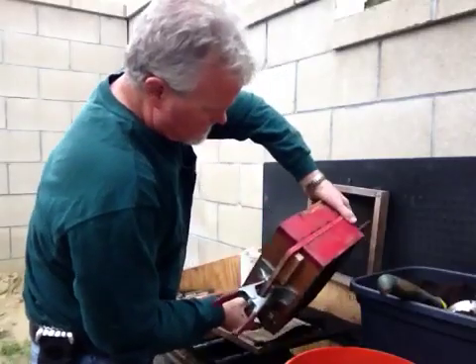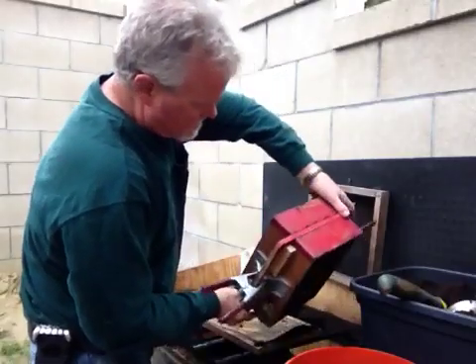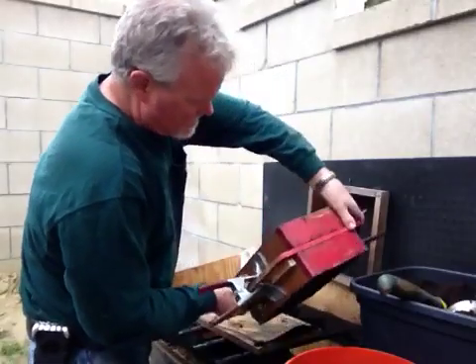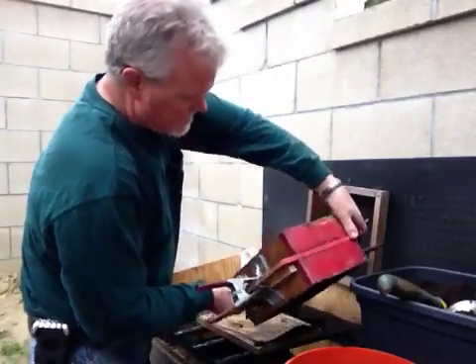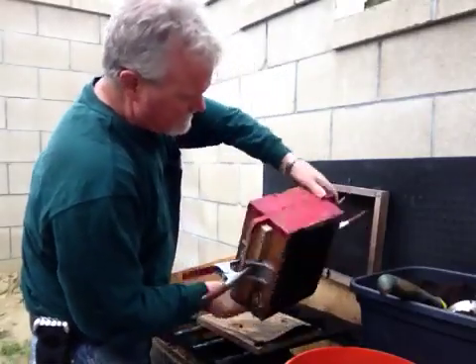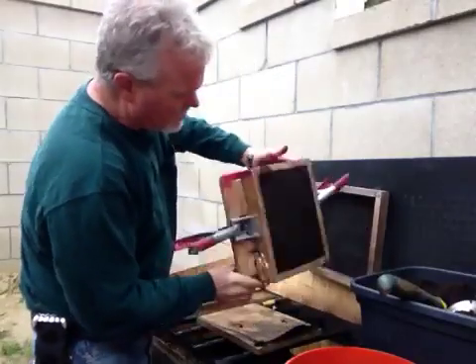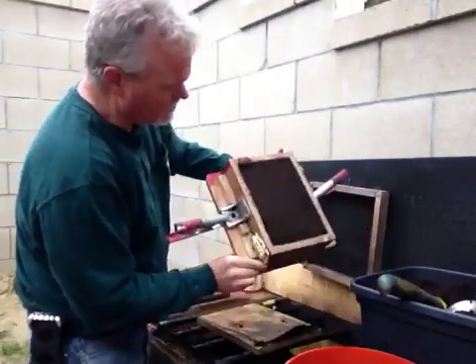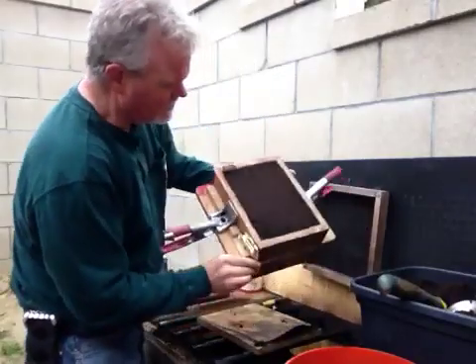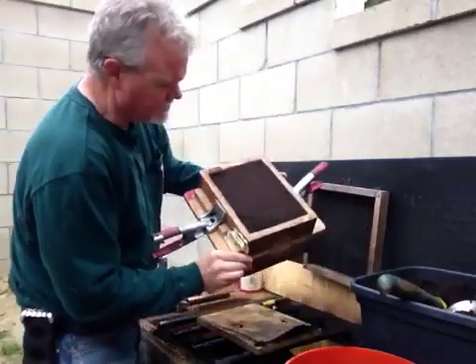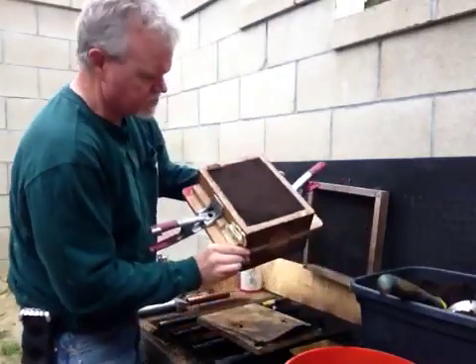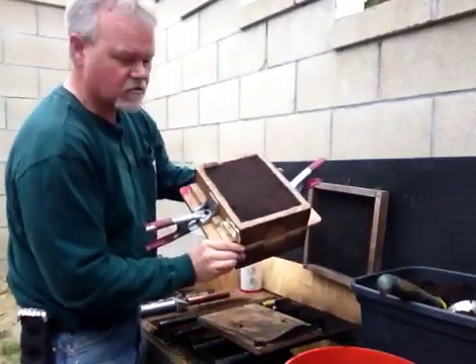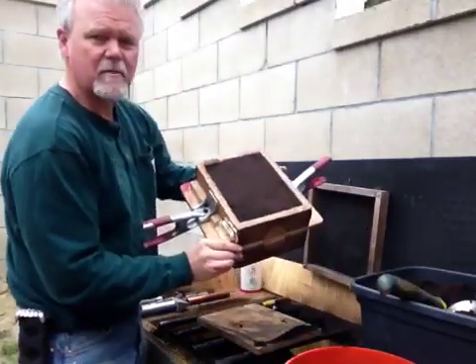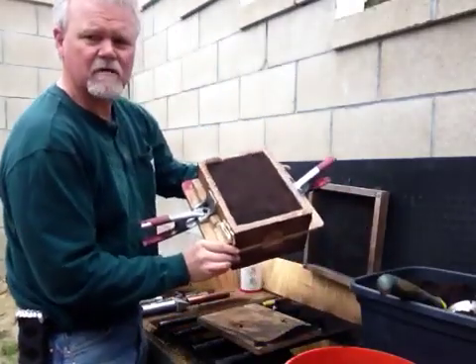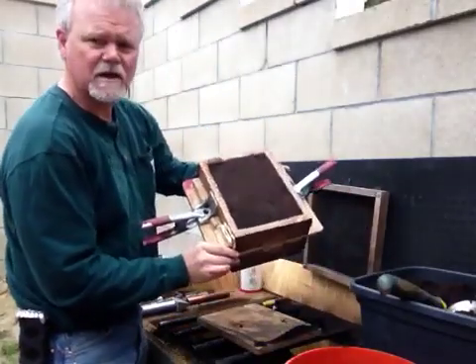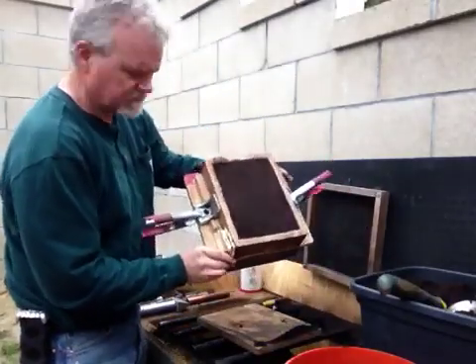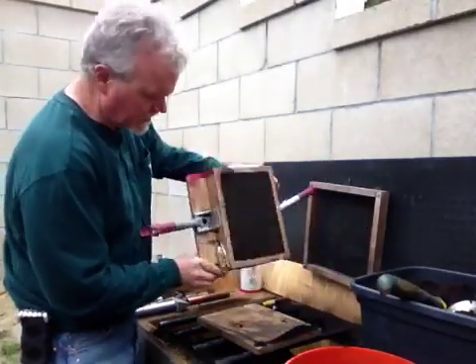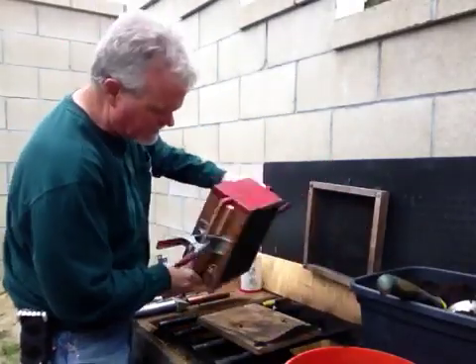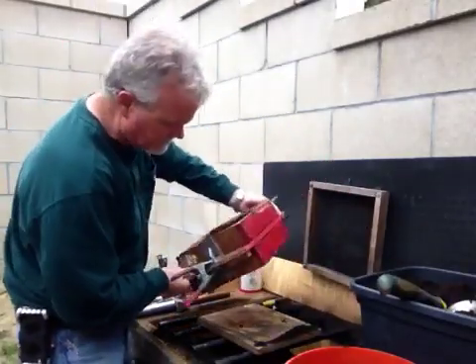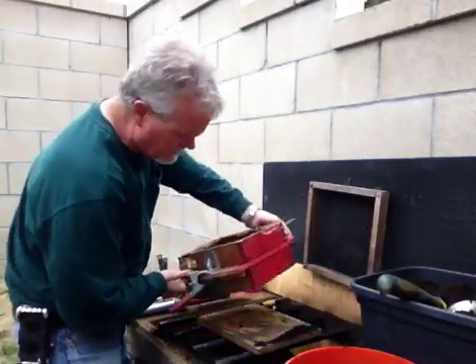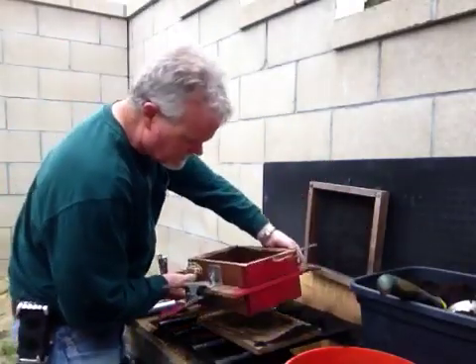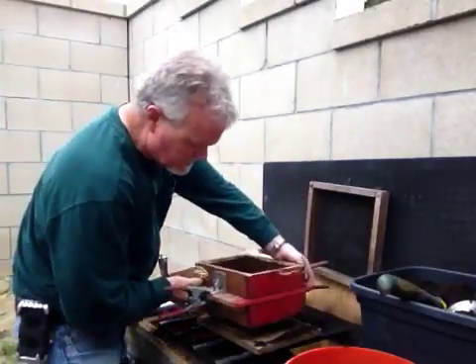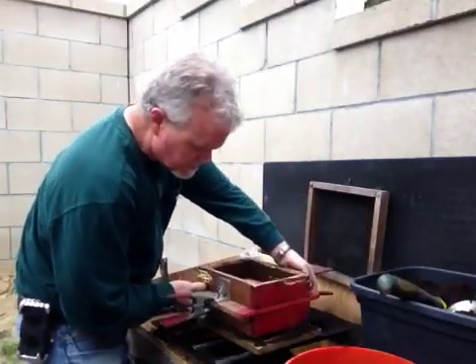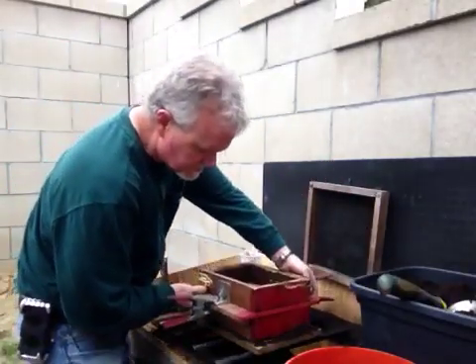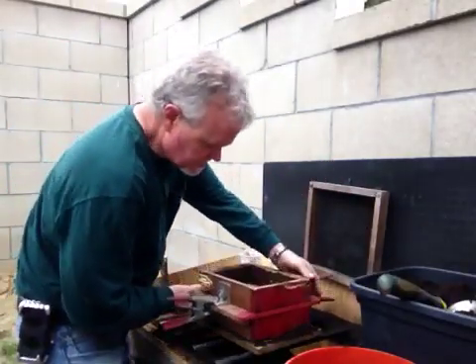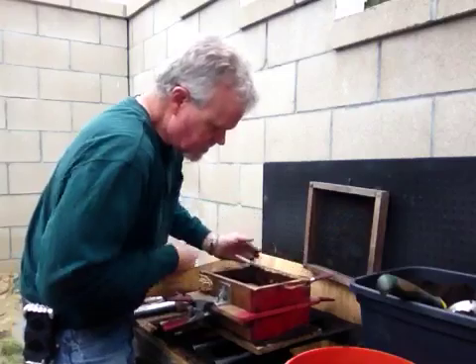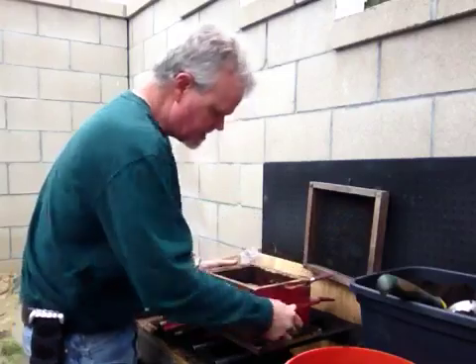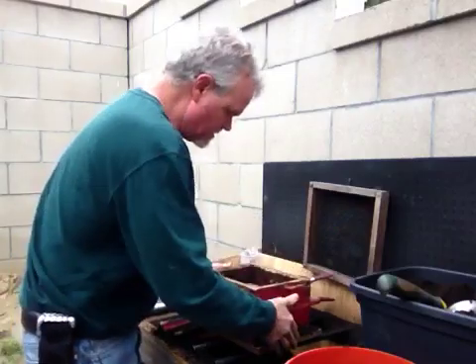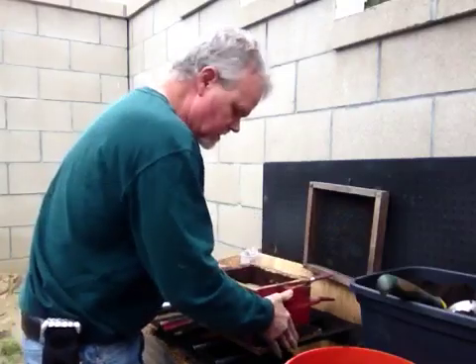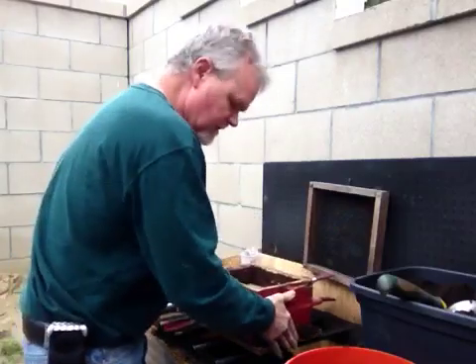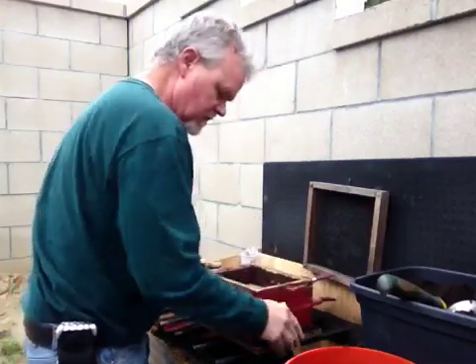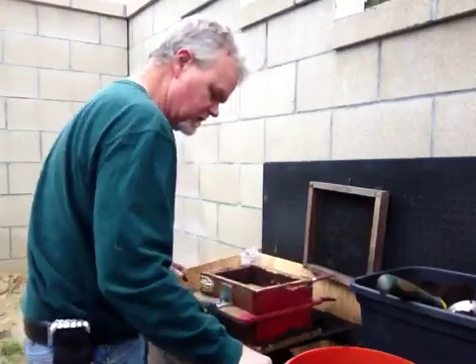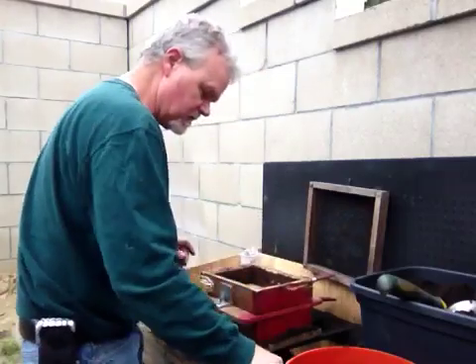Okay, there's half a mold. Scrape it off nice and flat so it sits back down level on the board.